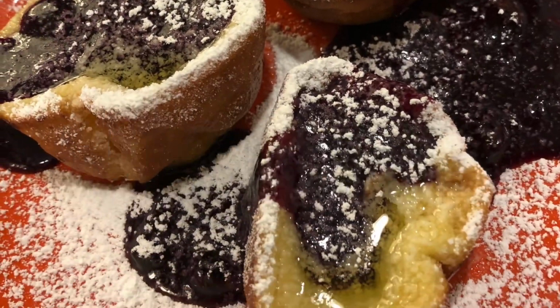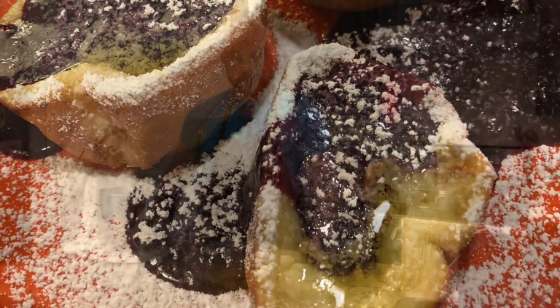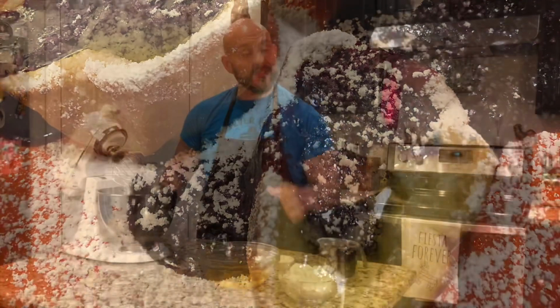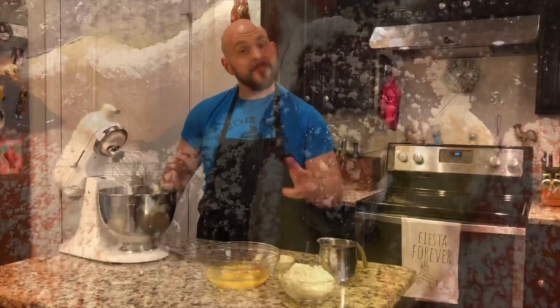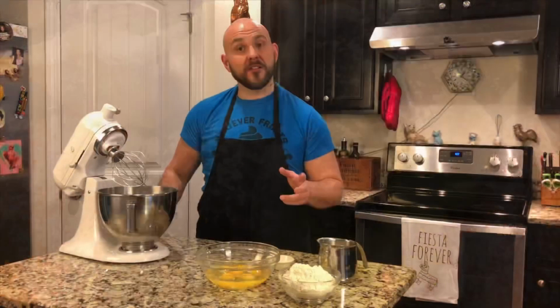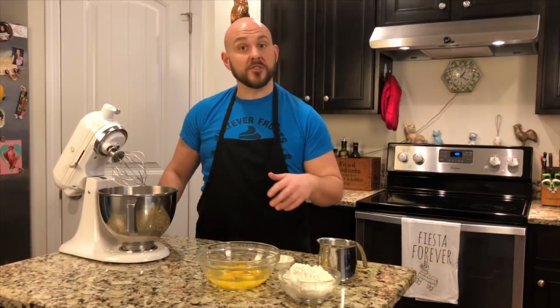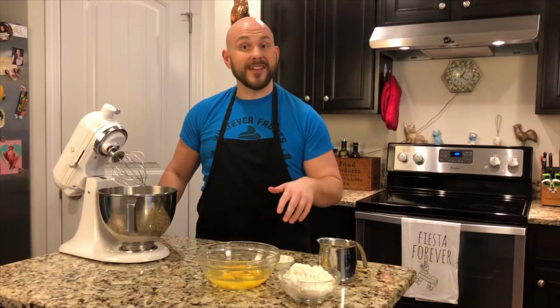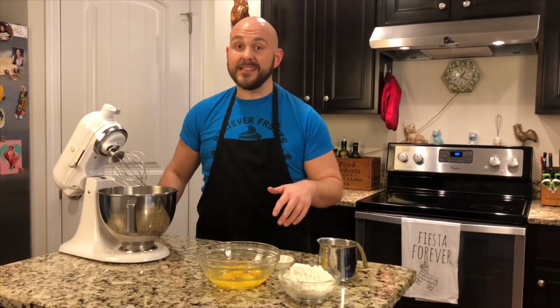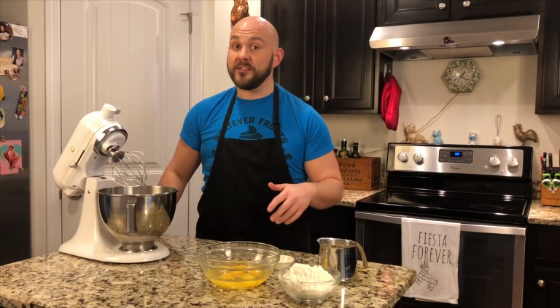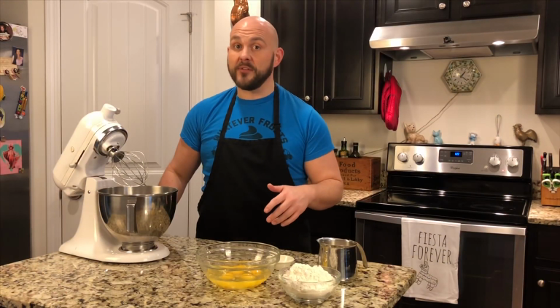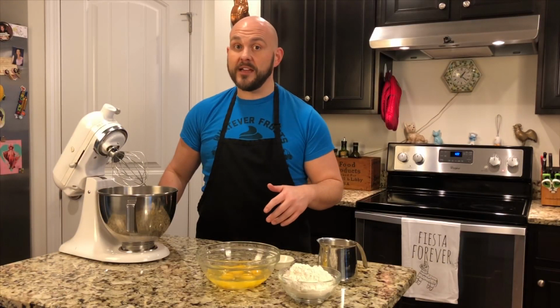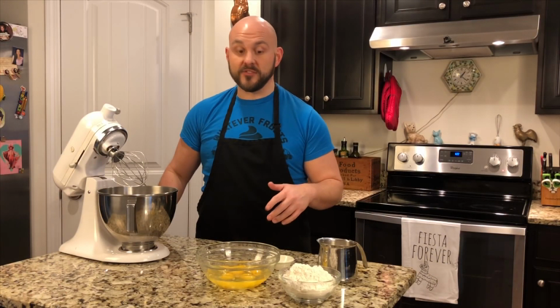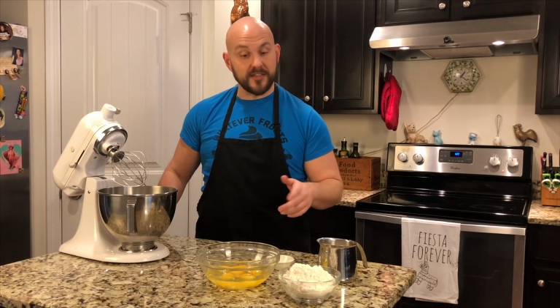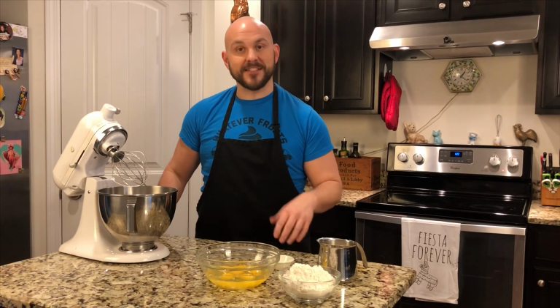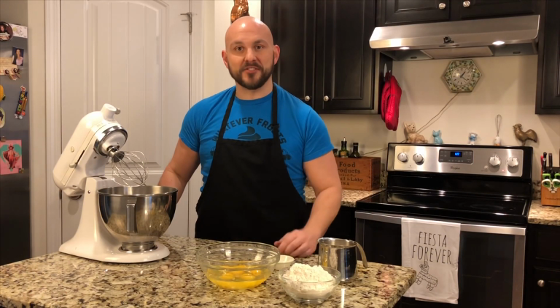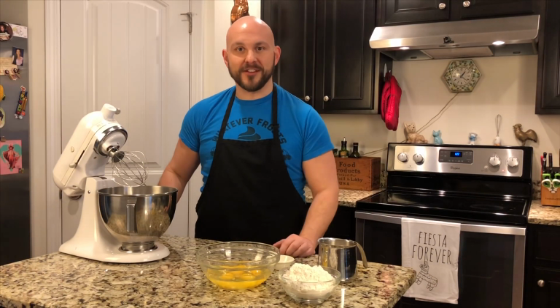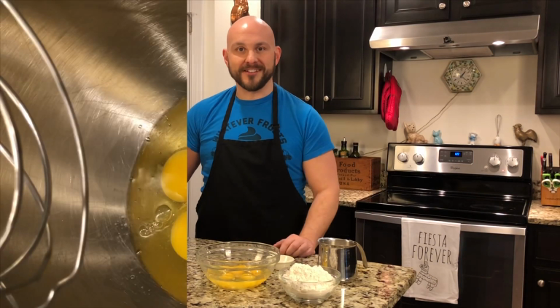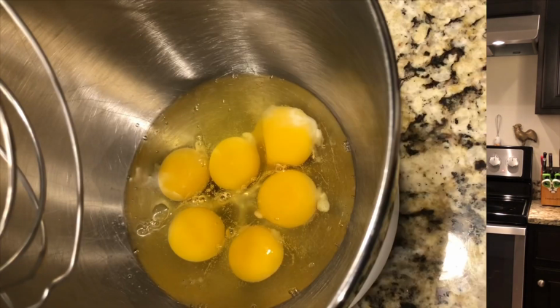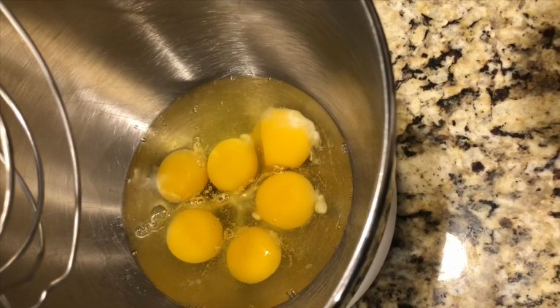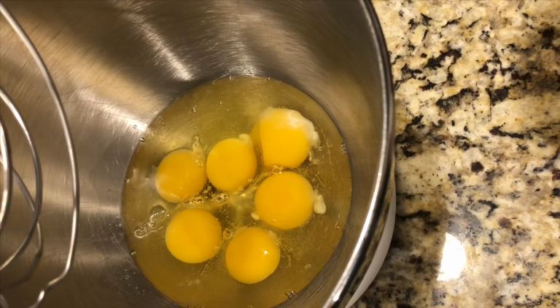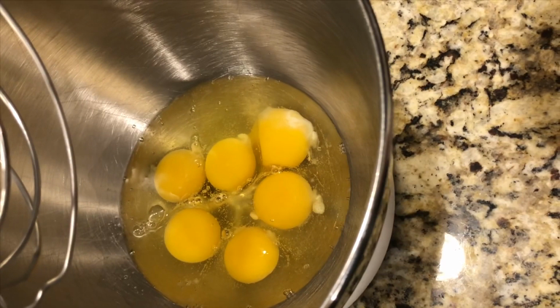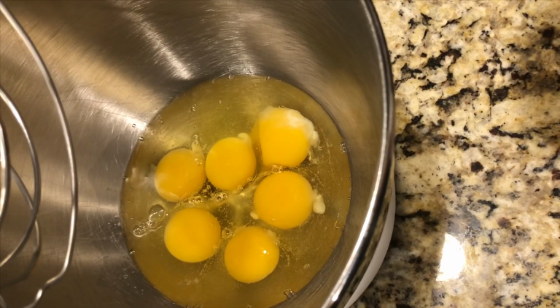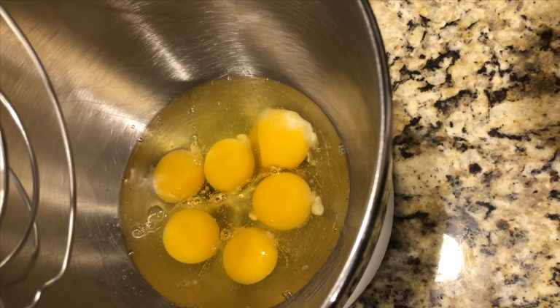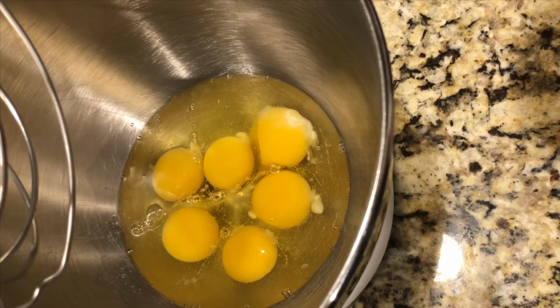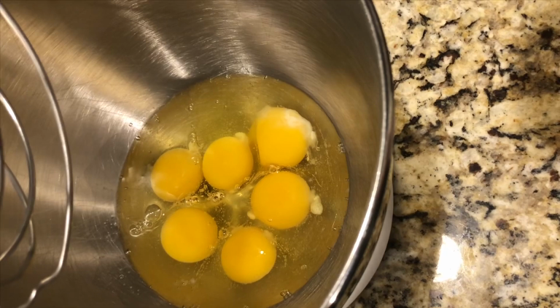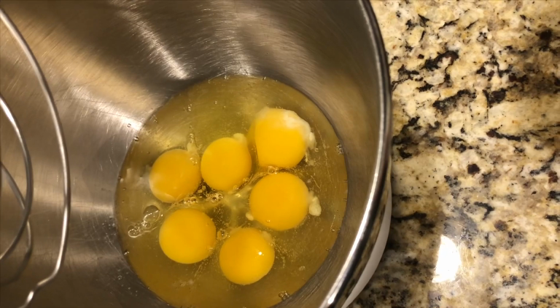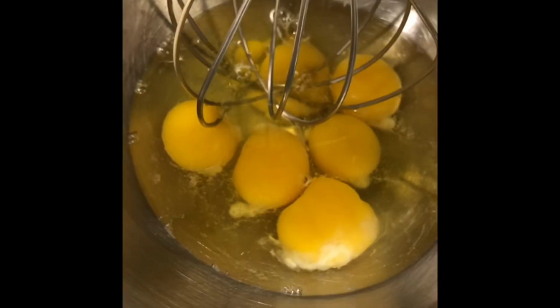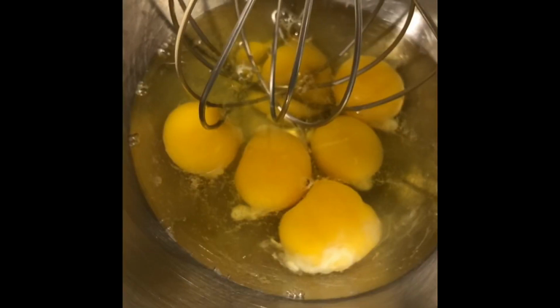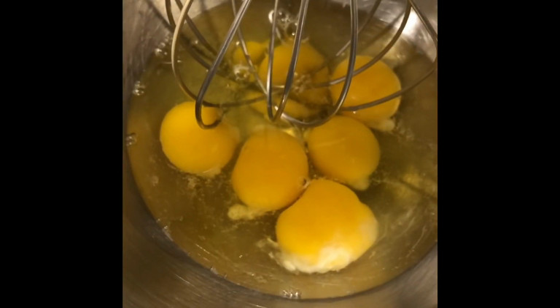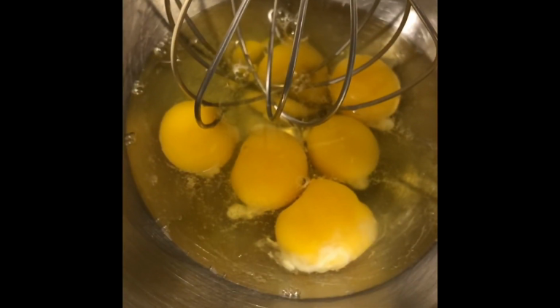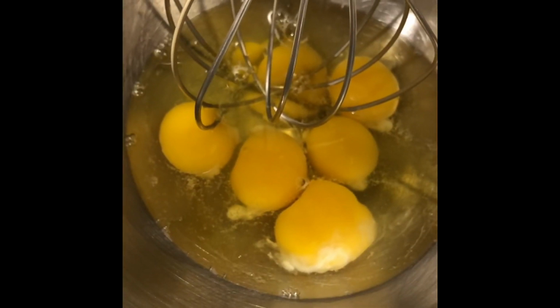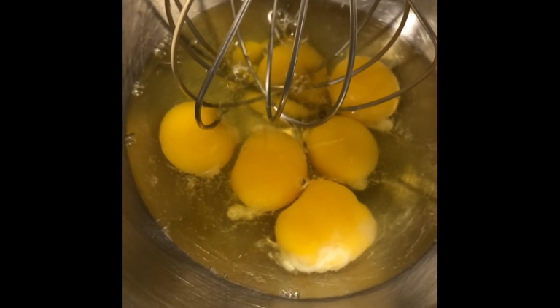This batter is quick and easy to throw together, so let's get started. Here in the bowl of the mixer we've got our six eggs. Now mix these on low for a minute.